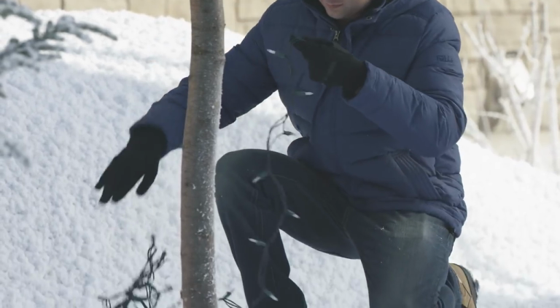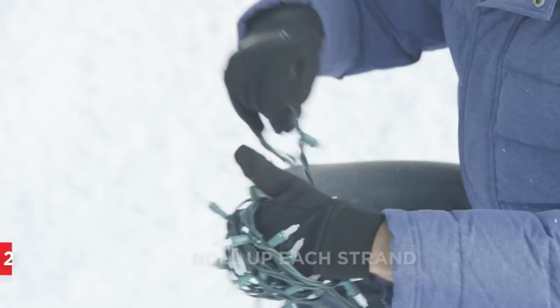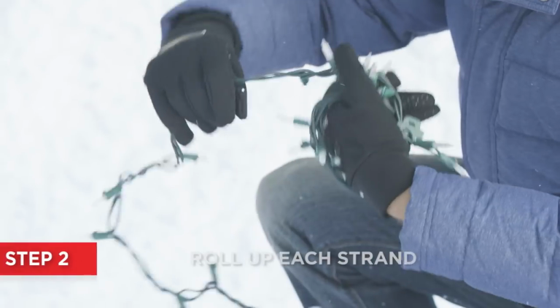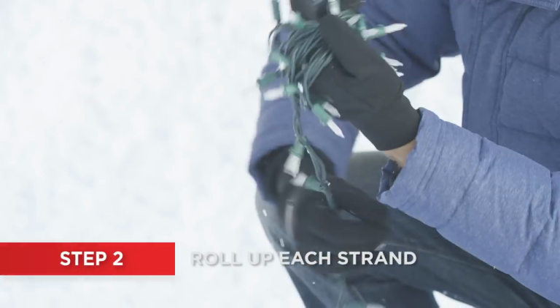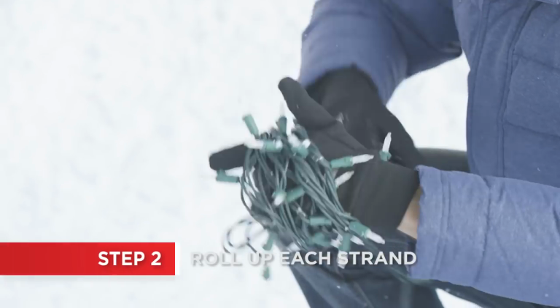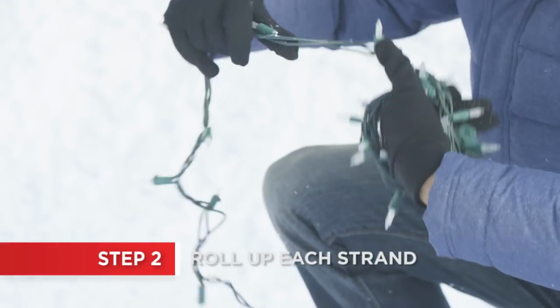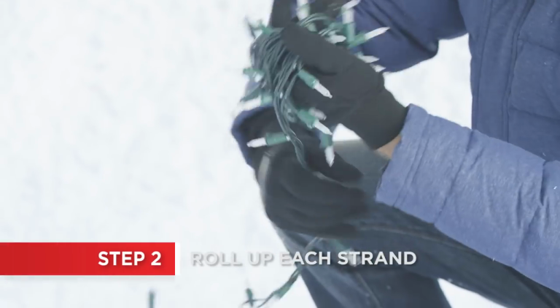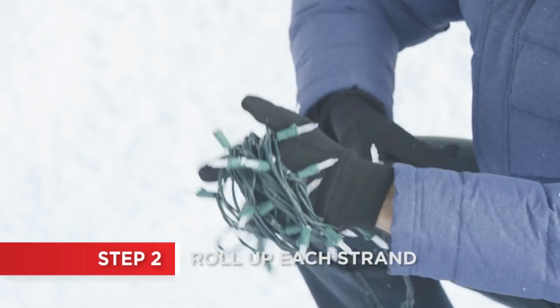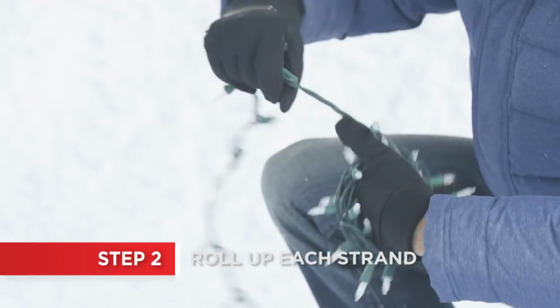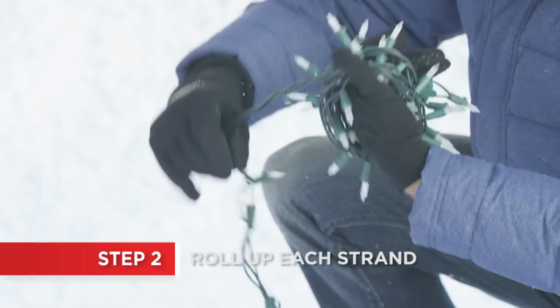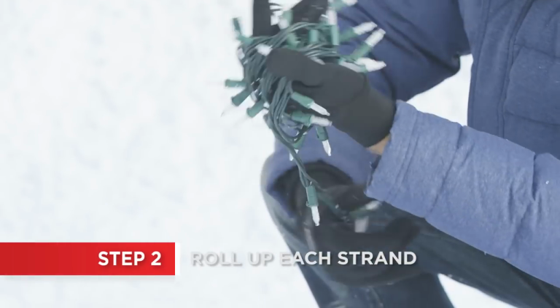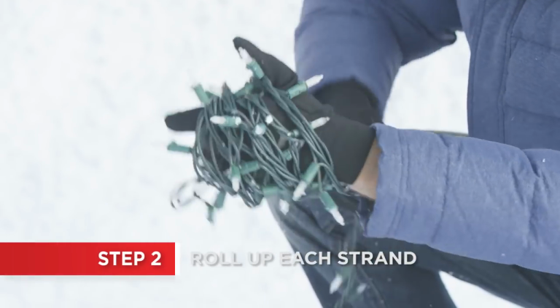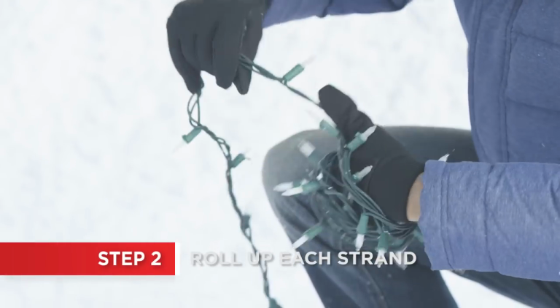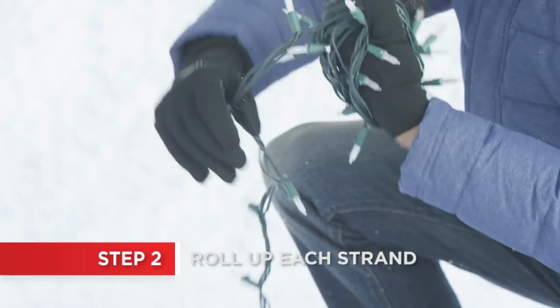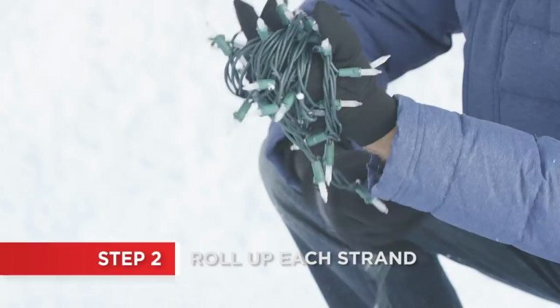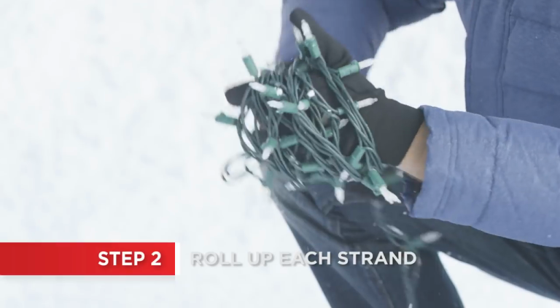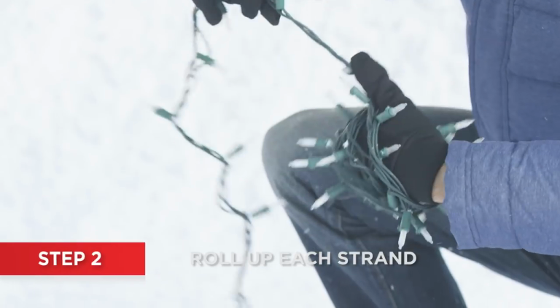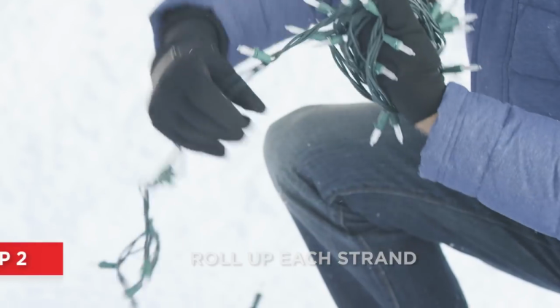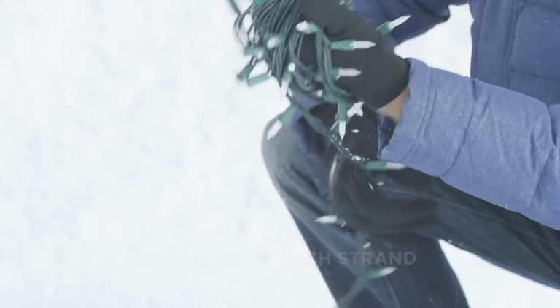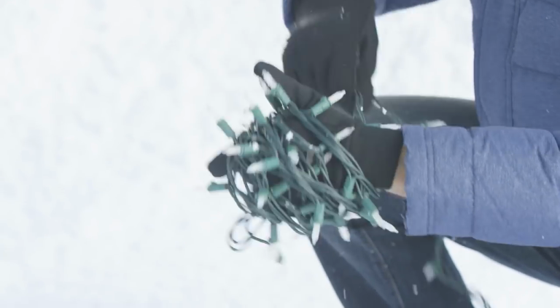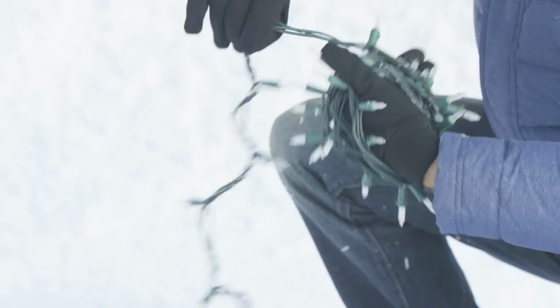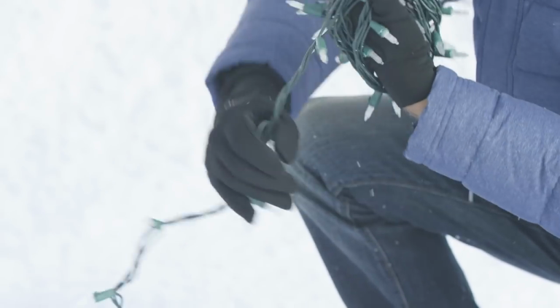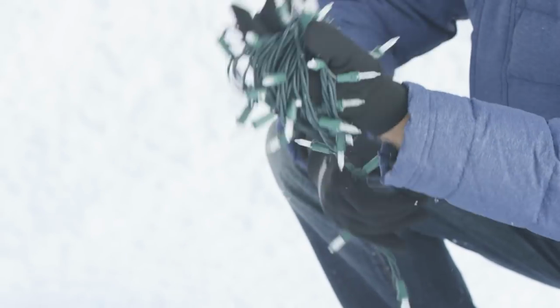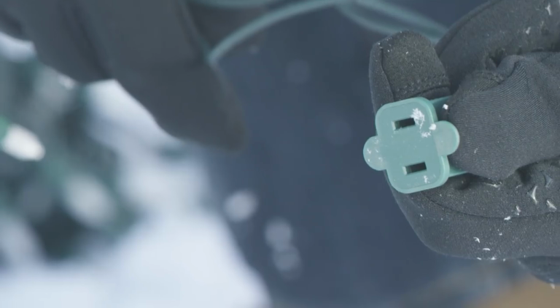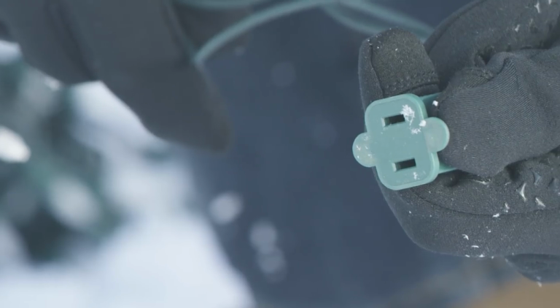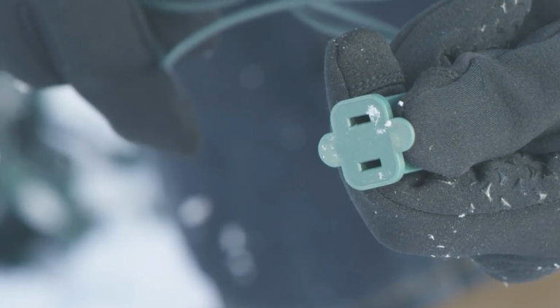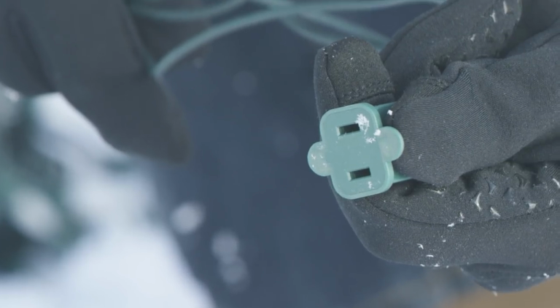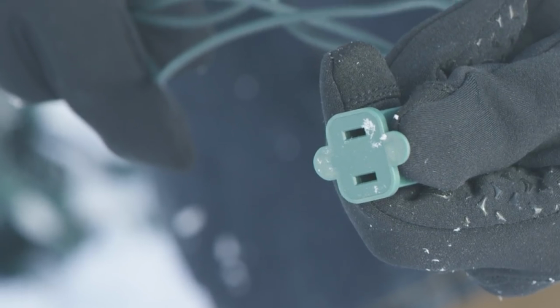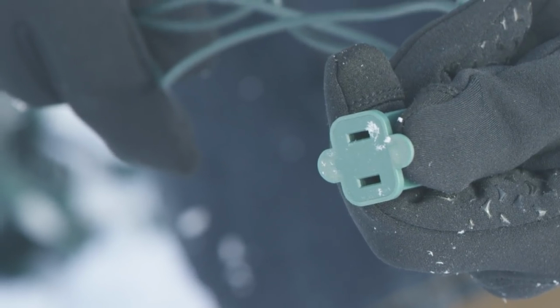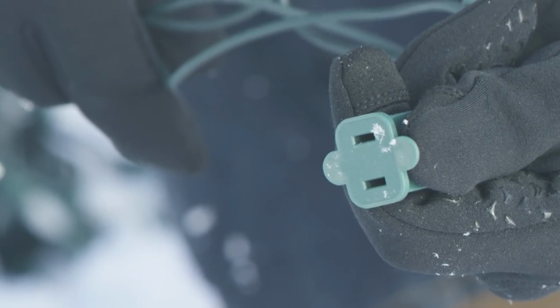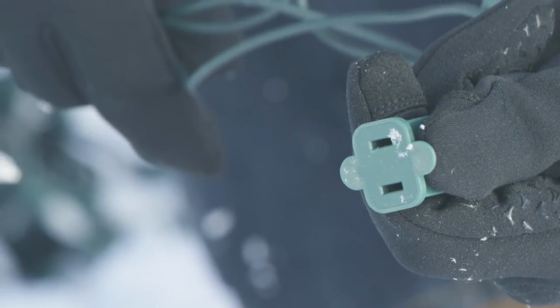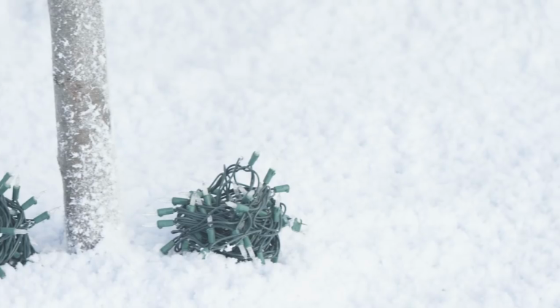To make the lights easier to handle, roll up each strand. Start with the socket in your hand and create tight little balls.